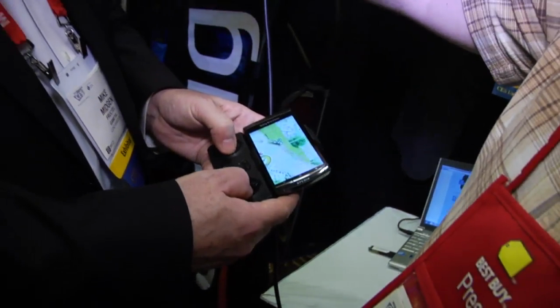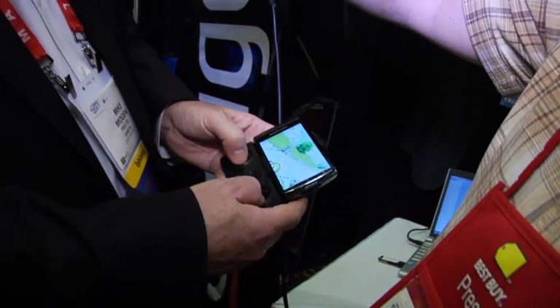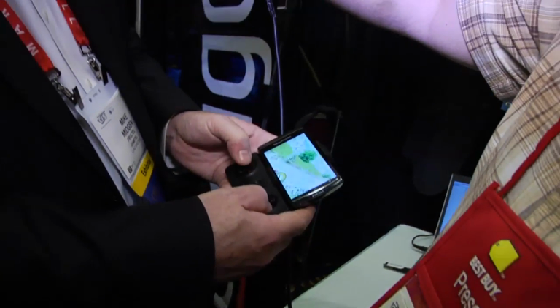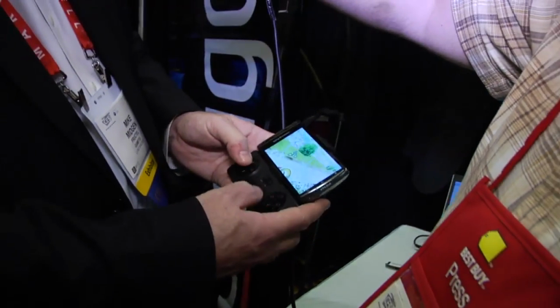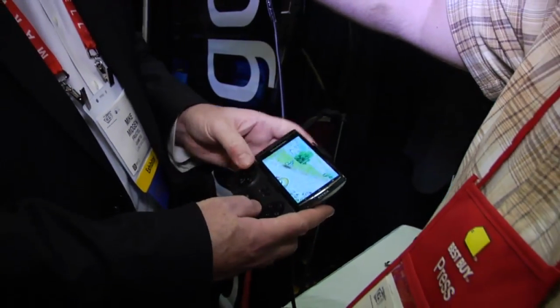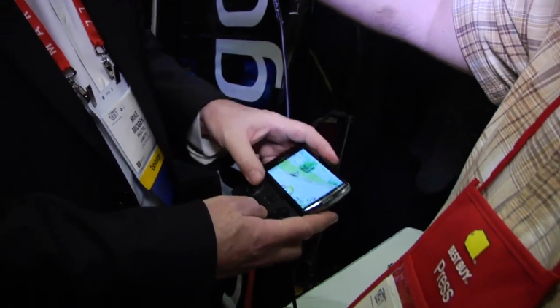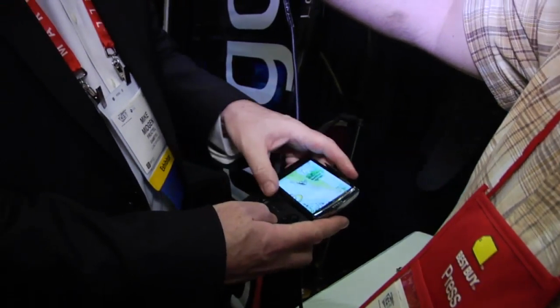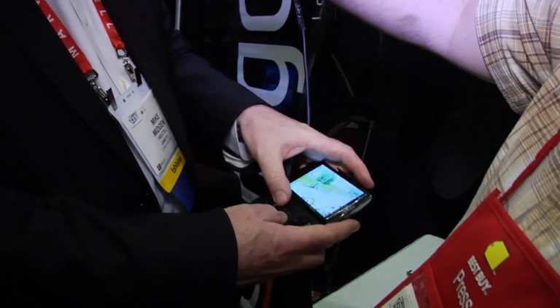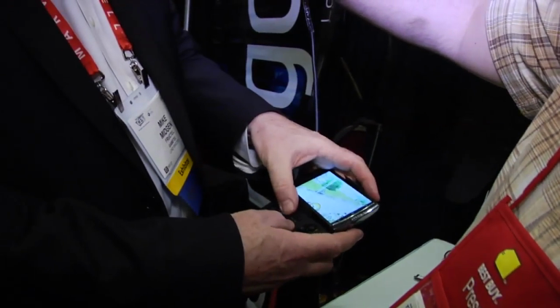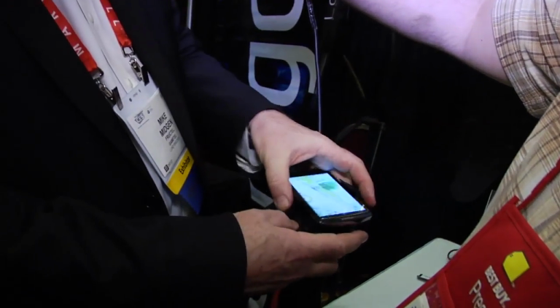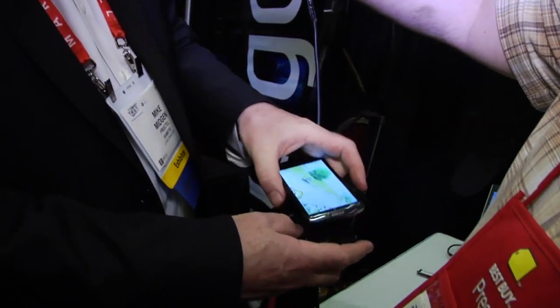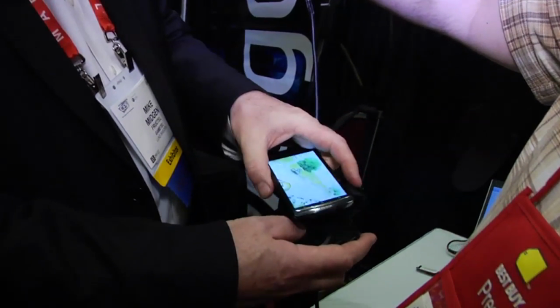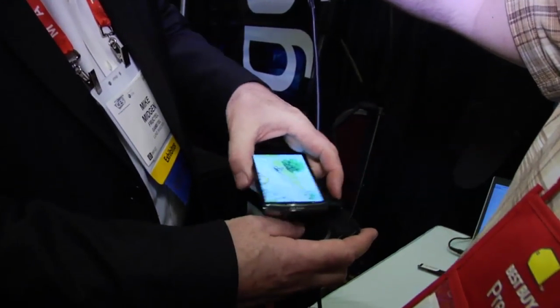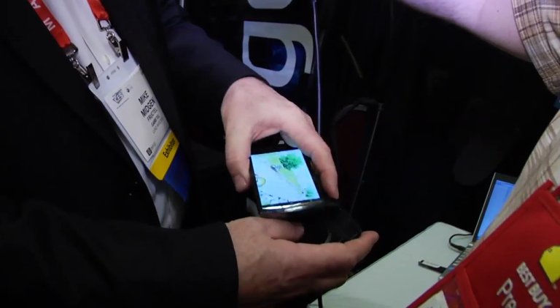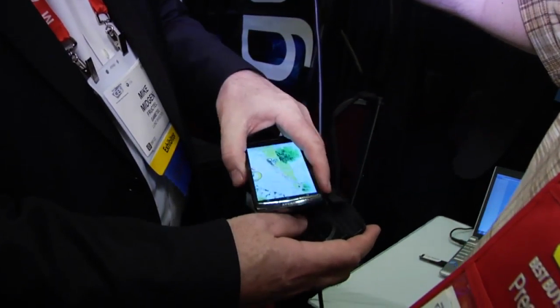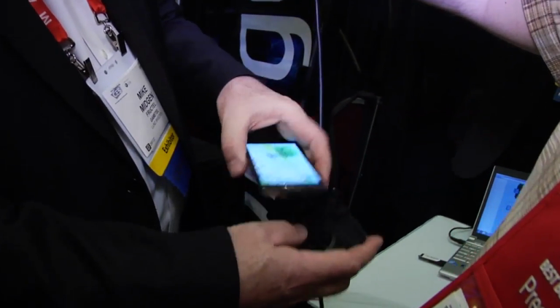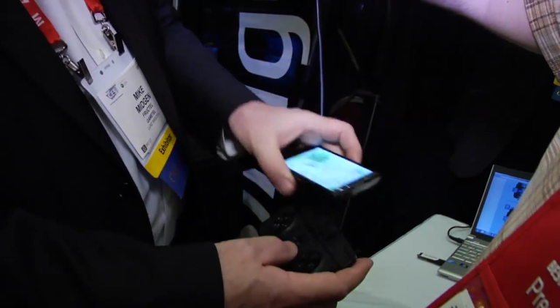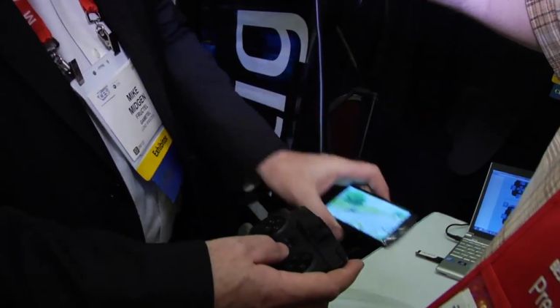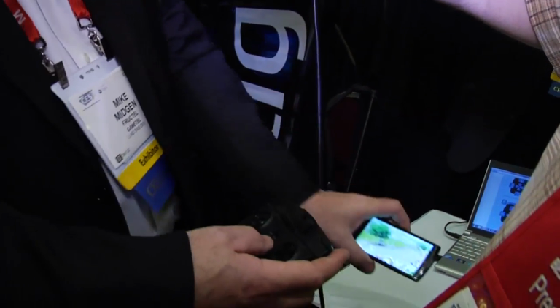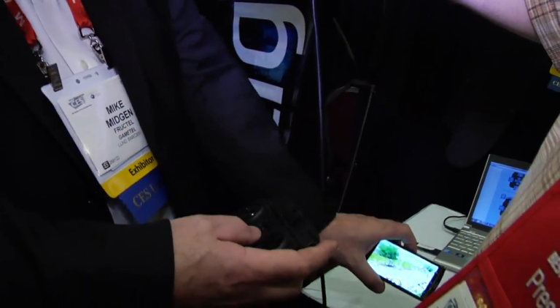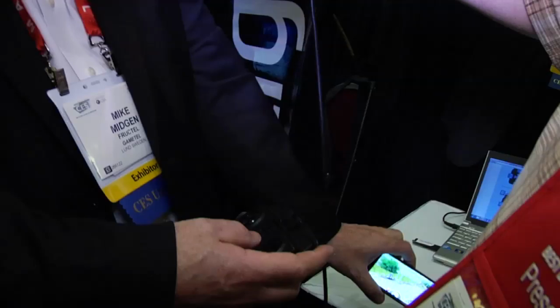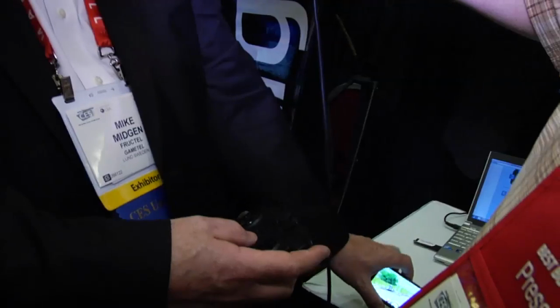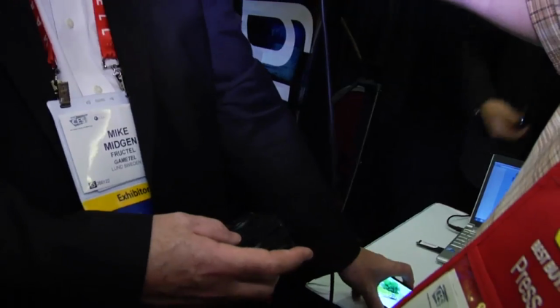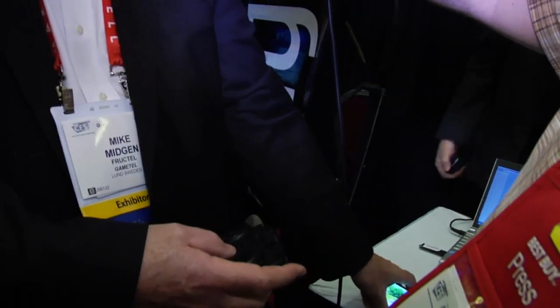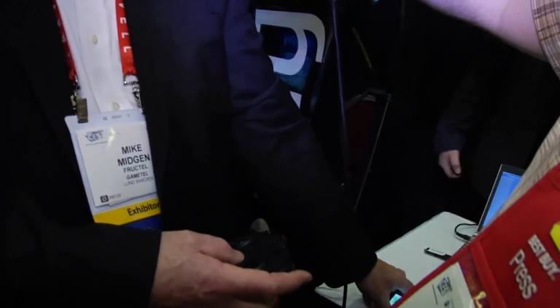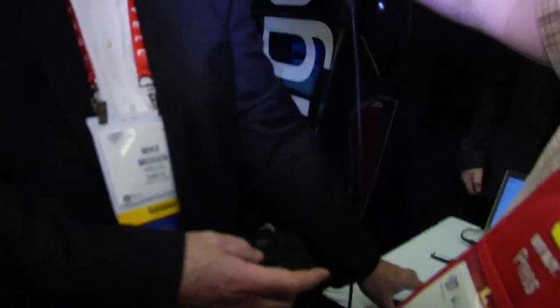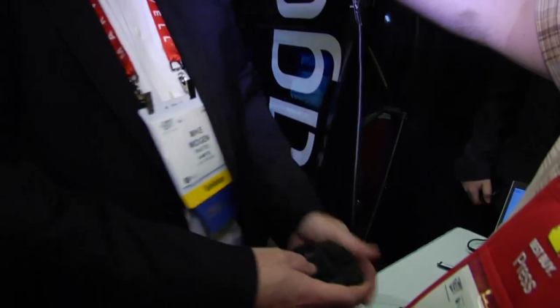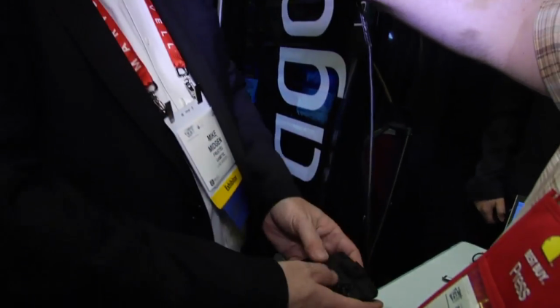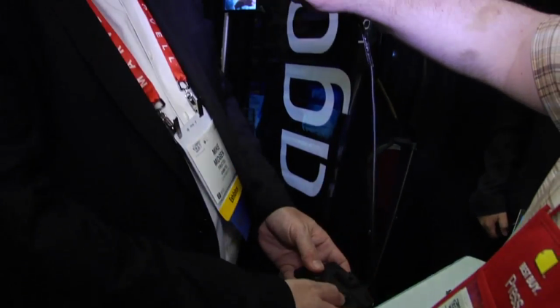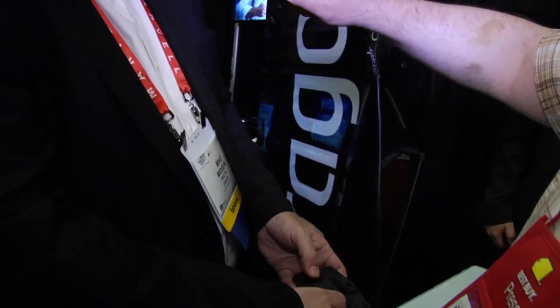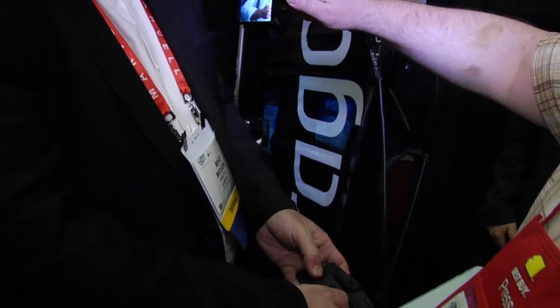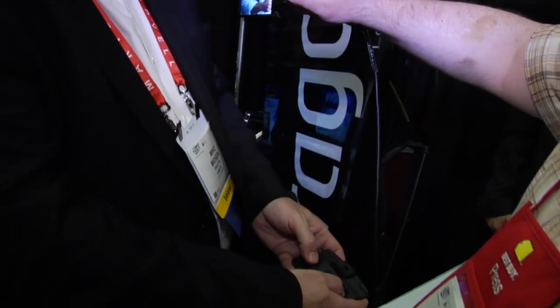Just gently like that. But if you want to, you can then take it out of the clamp, put the game down, and carry on playing.